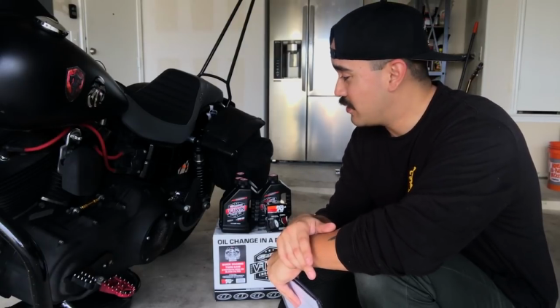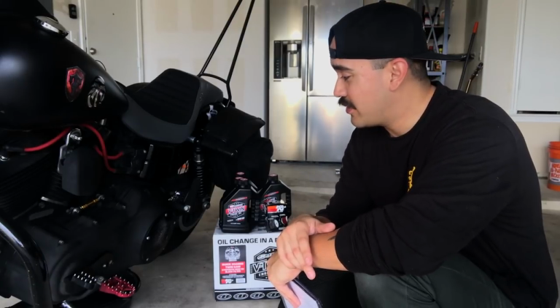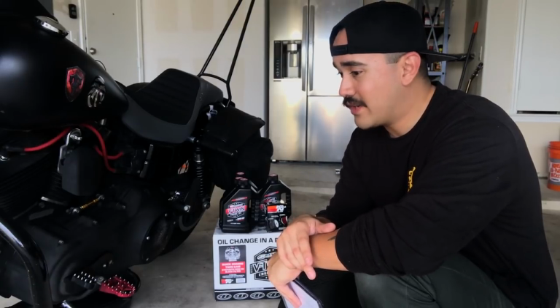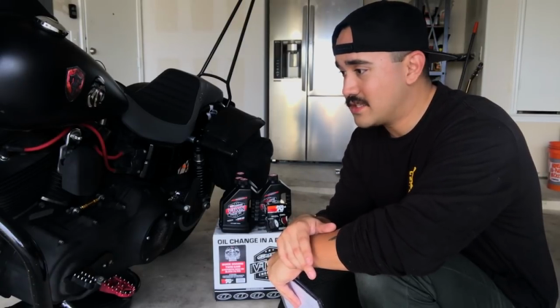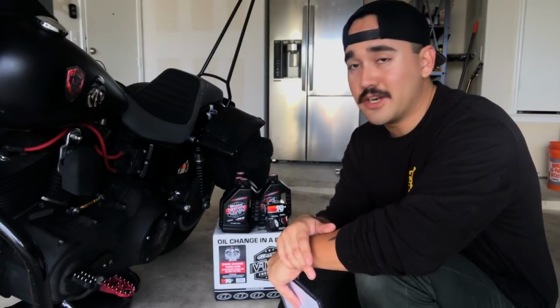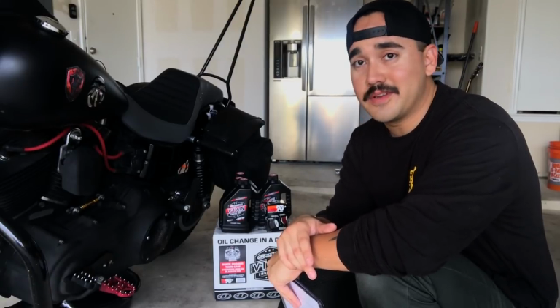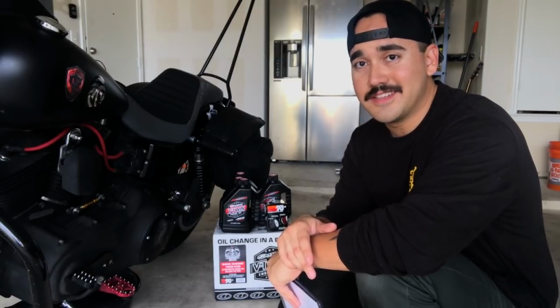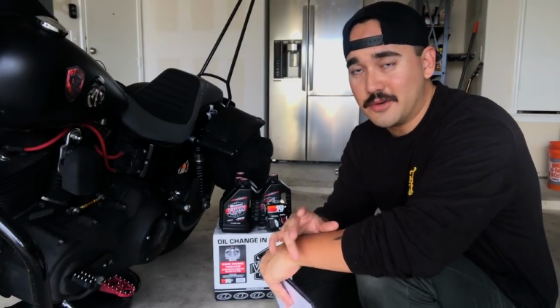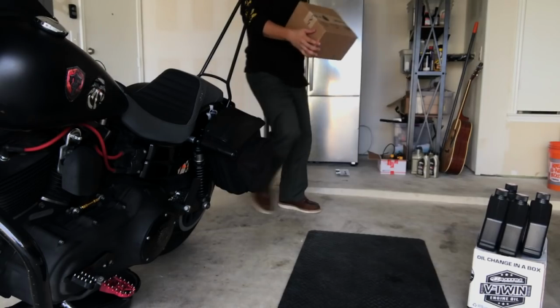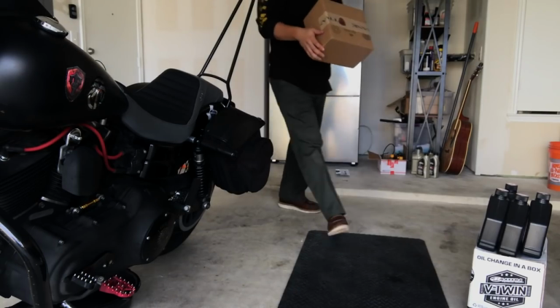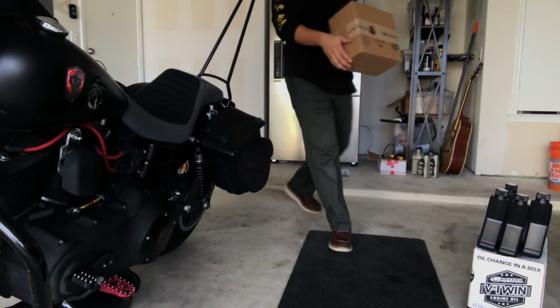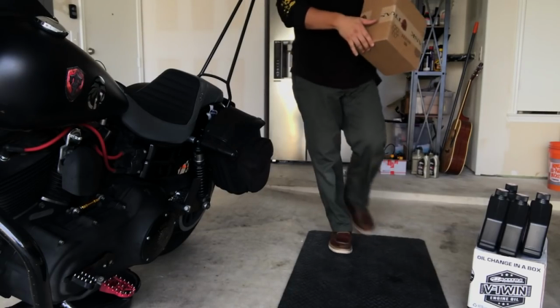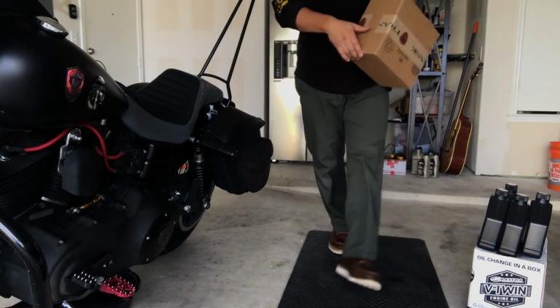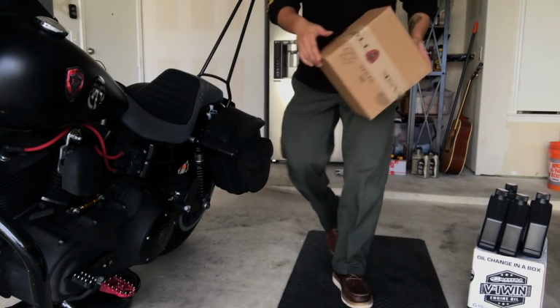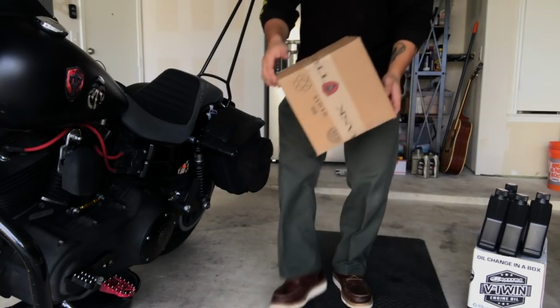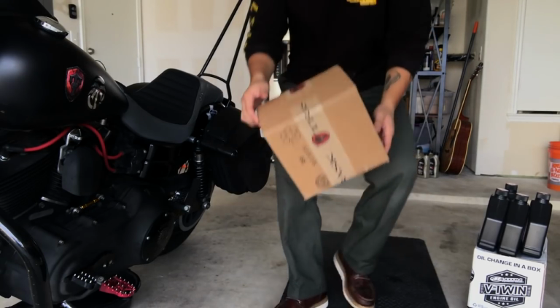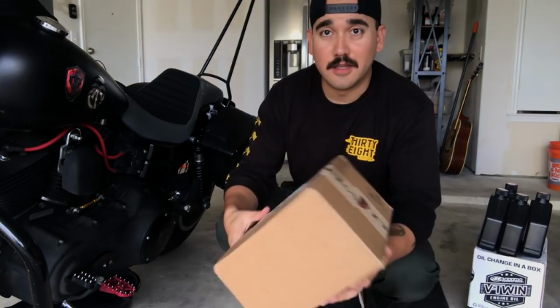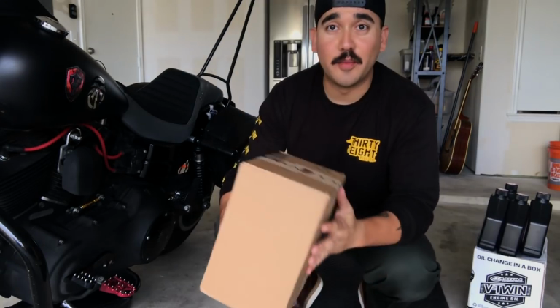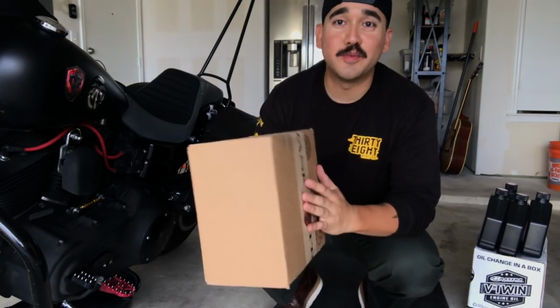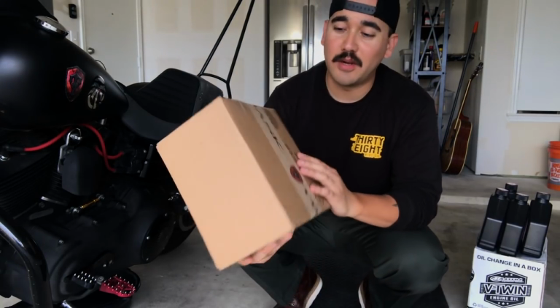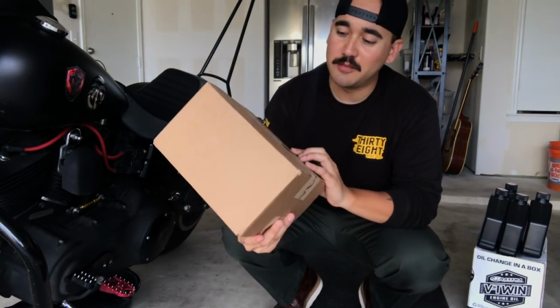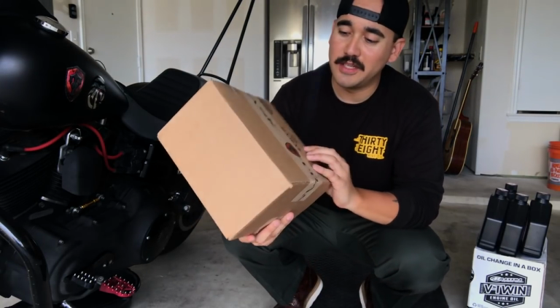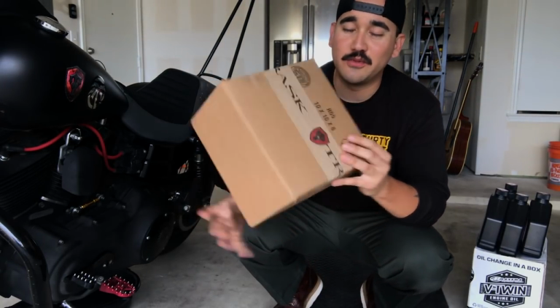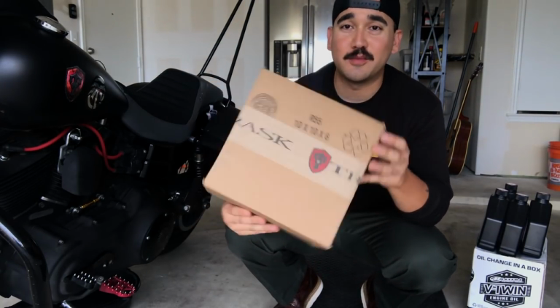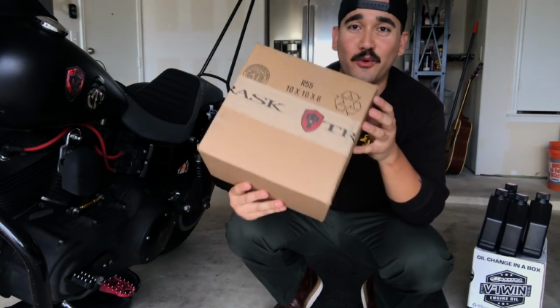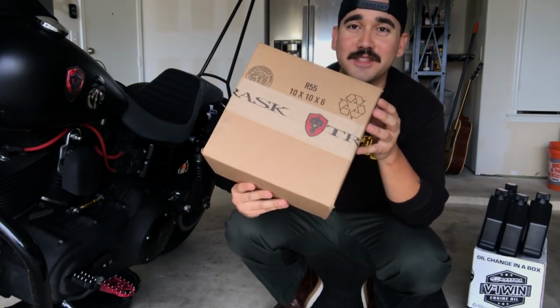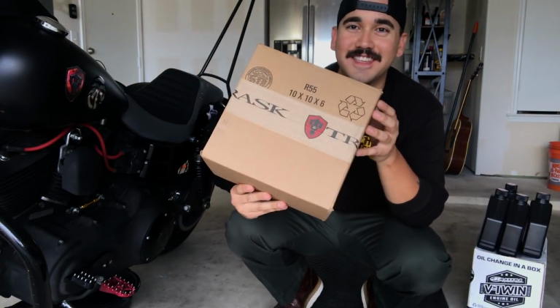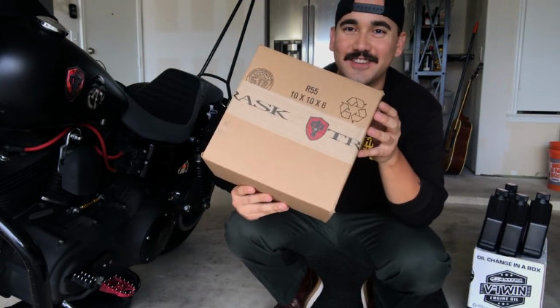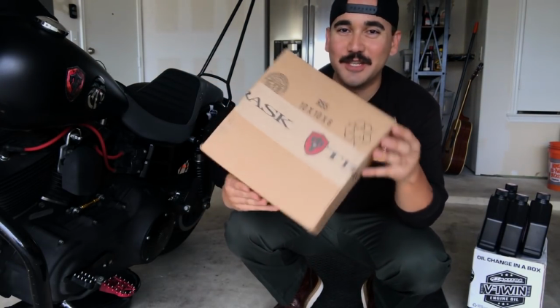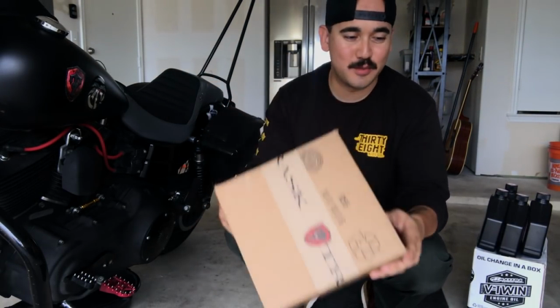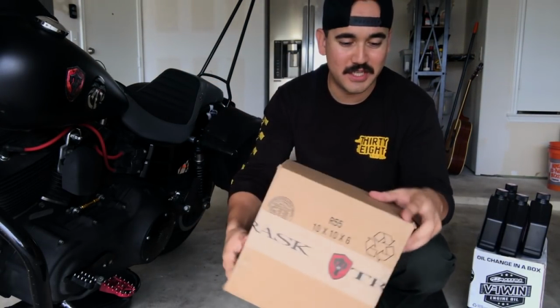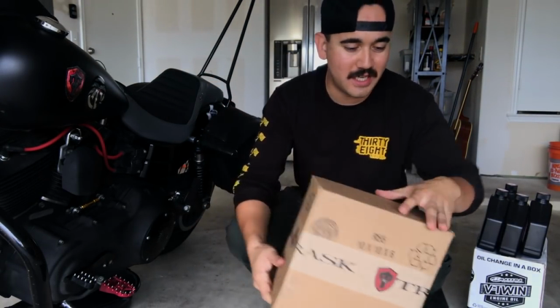We're going to go ahead and crack this thing open. While we were gone, the postman brought us some goodies from Trask Performance. Hell yeah, dude — much appreciated, guys.